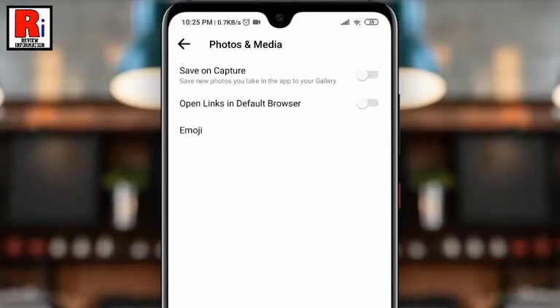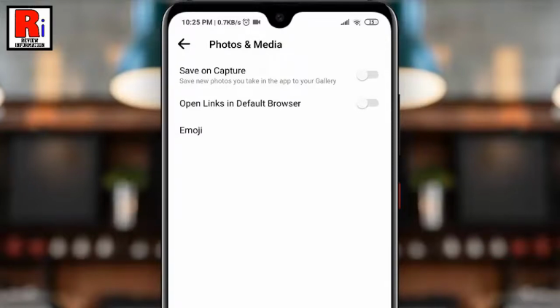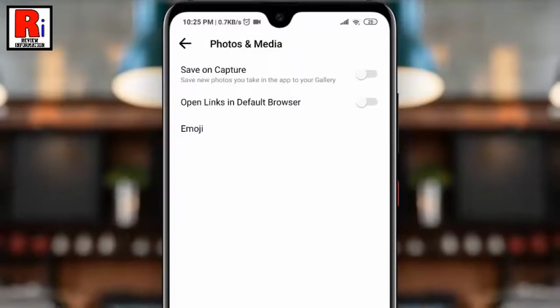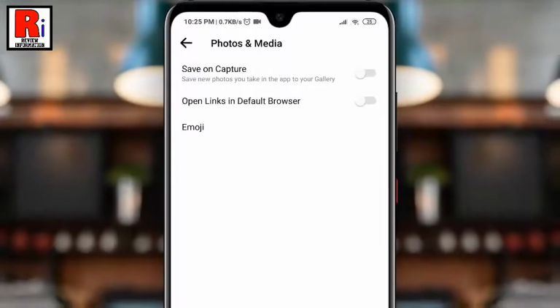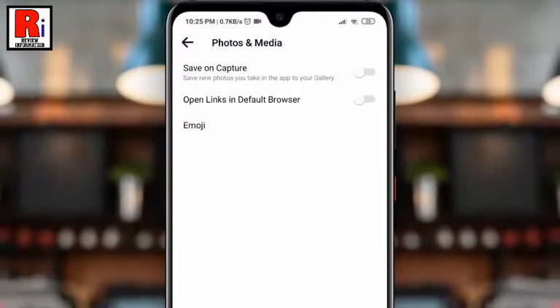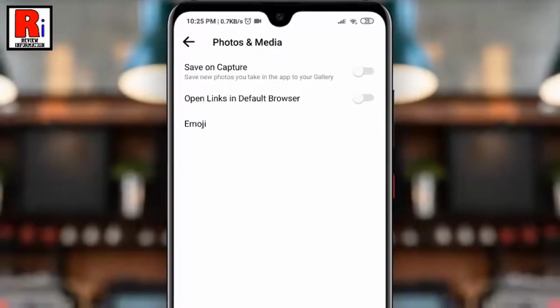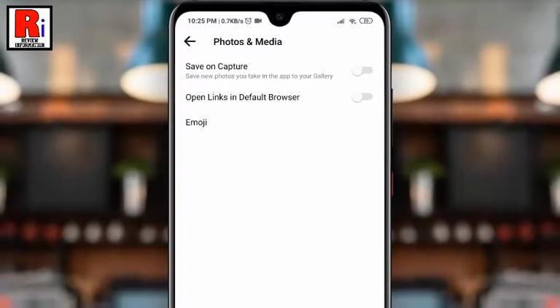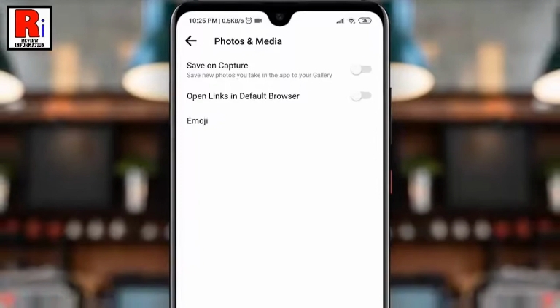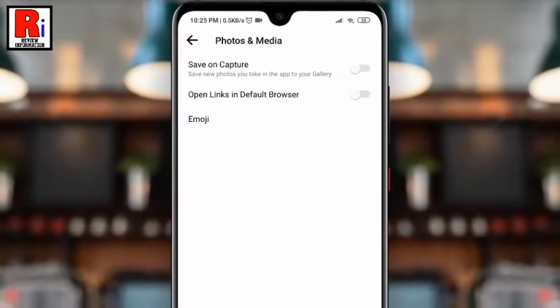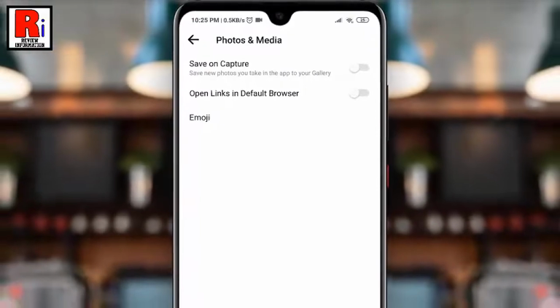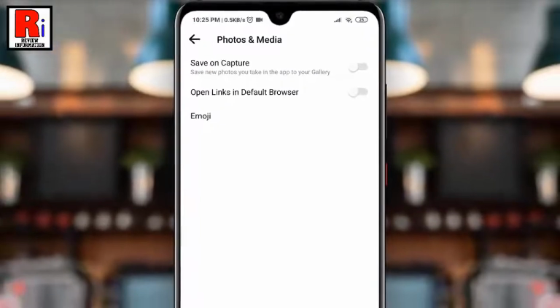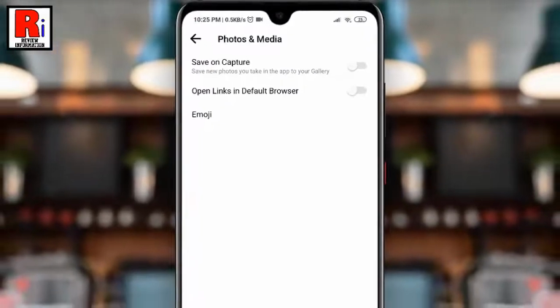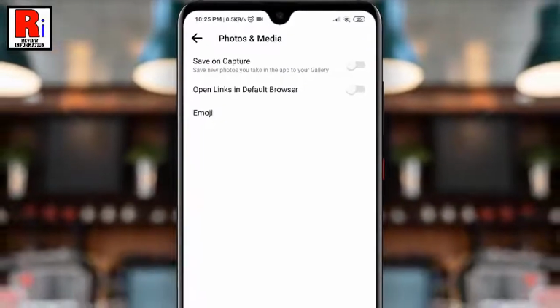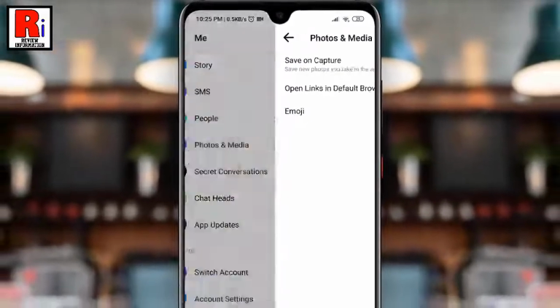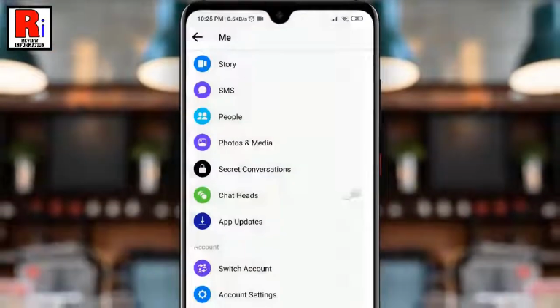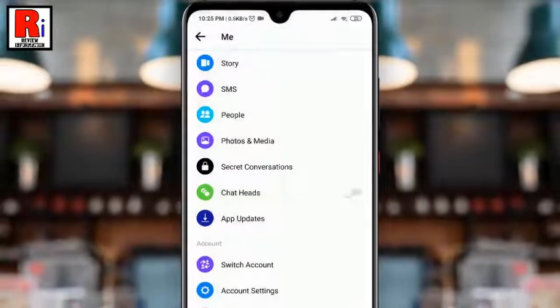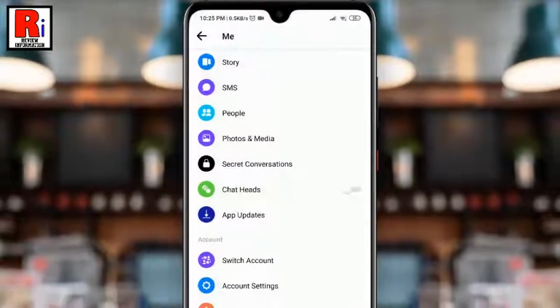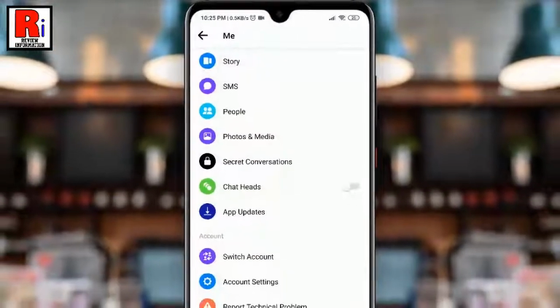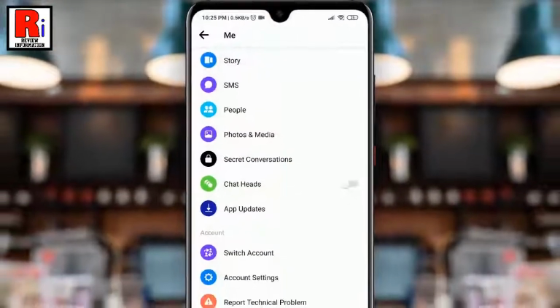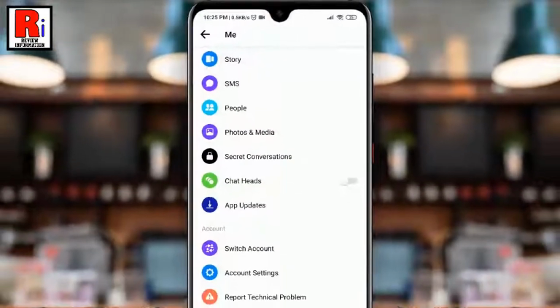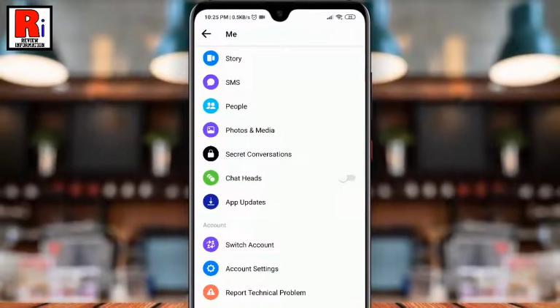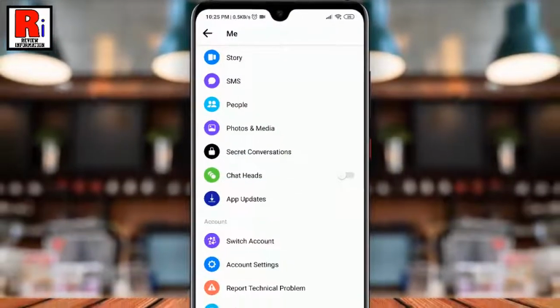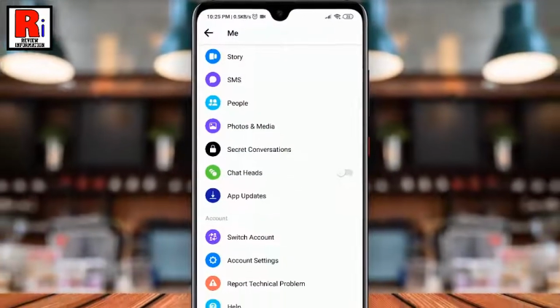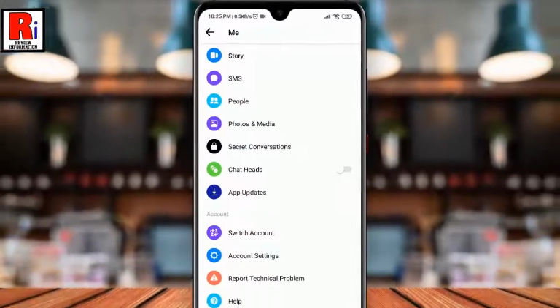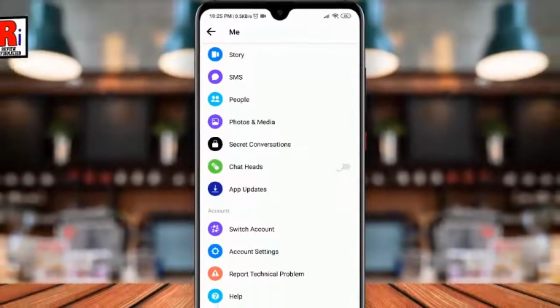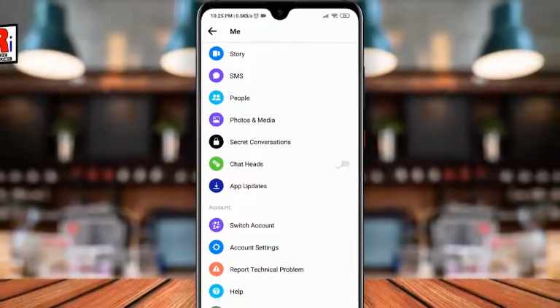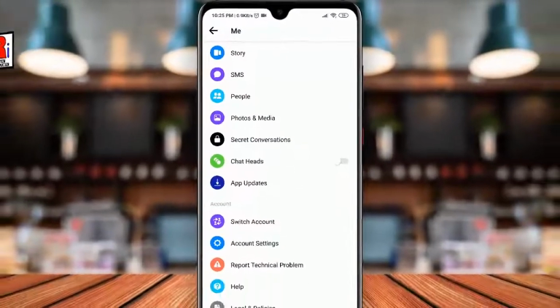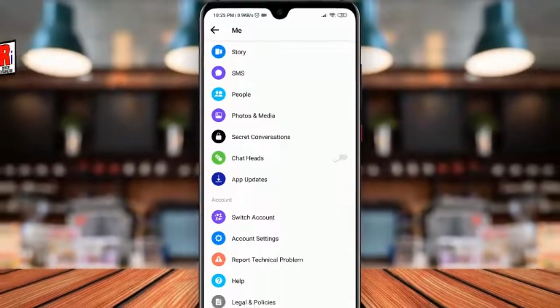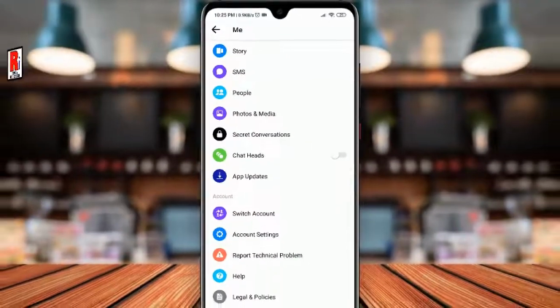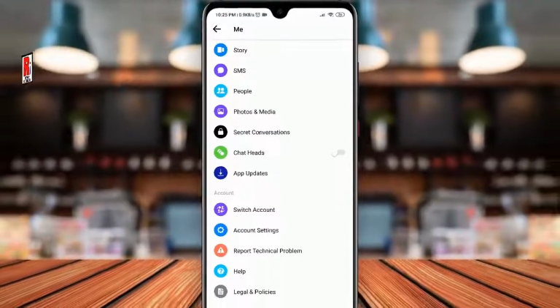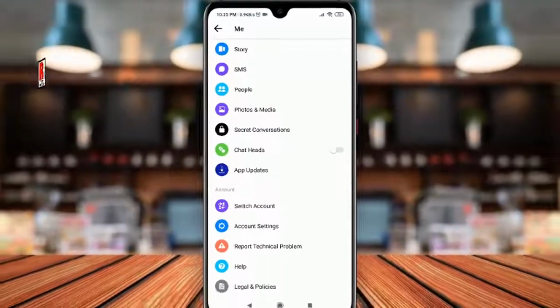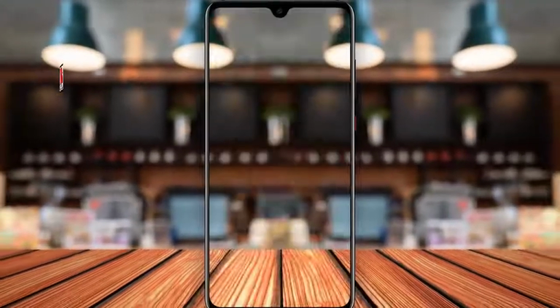So in this way you can stop Facebook Messenger from auto-saving photos and videos to your gallery.